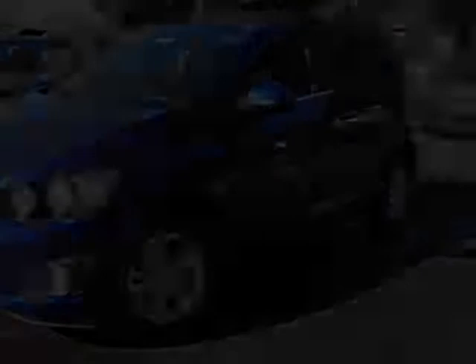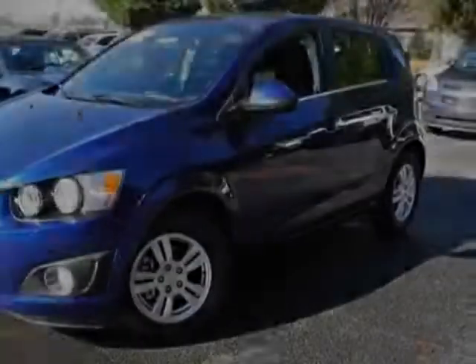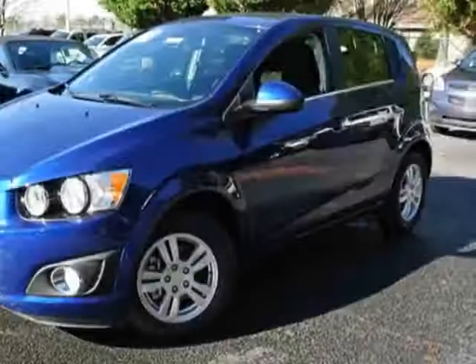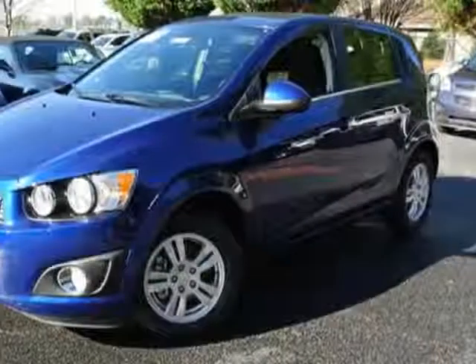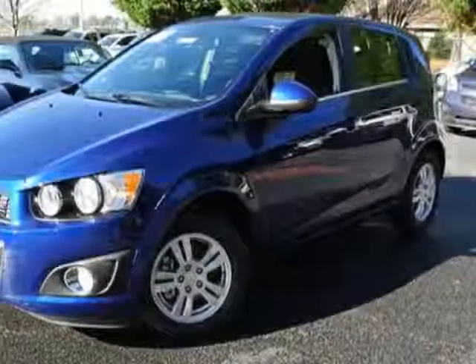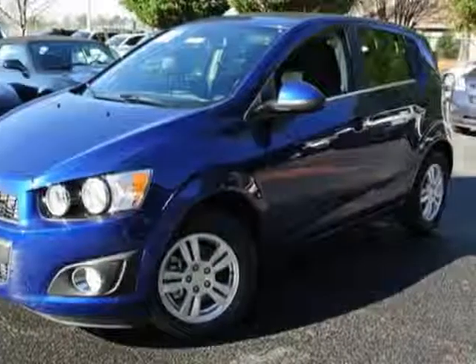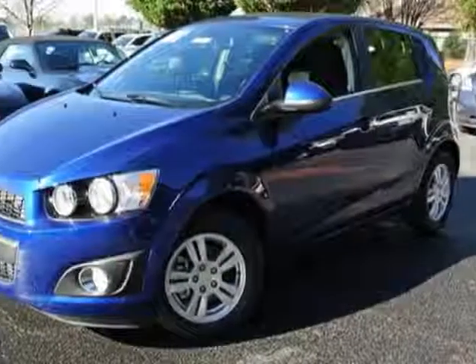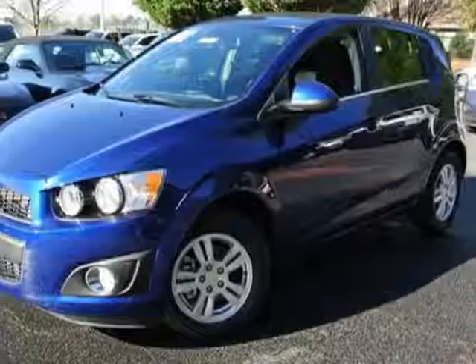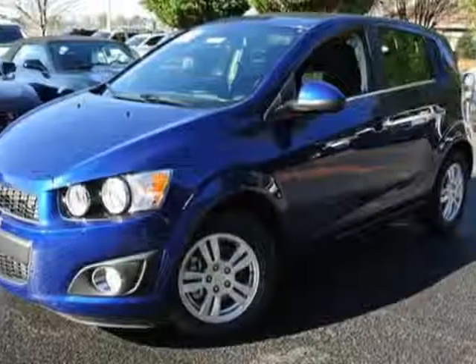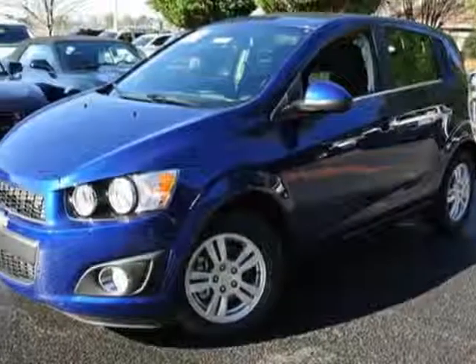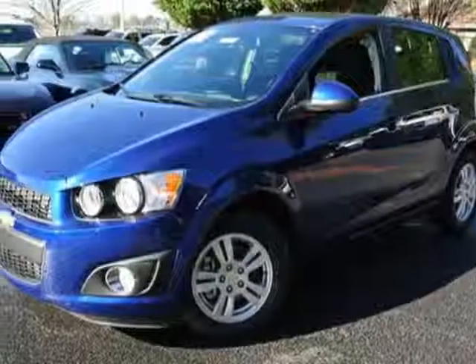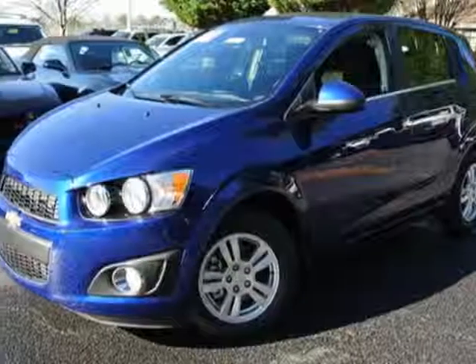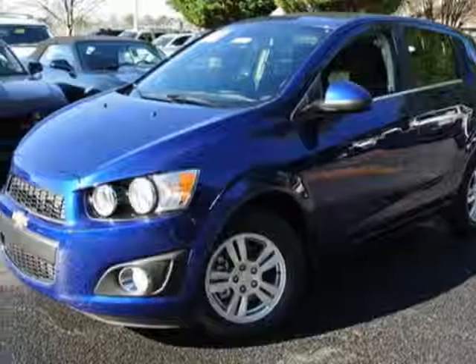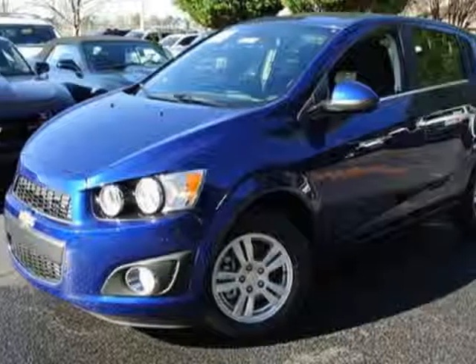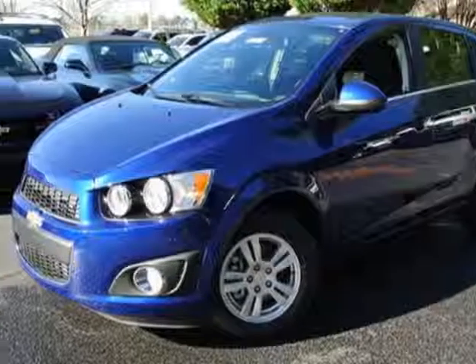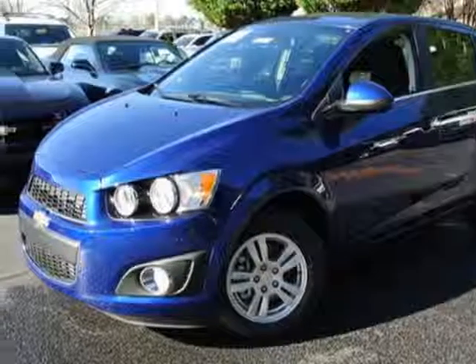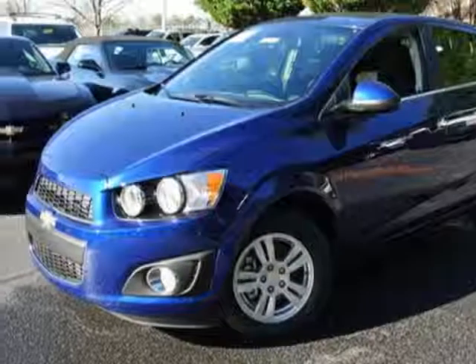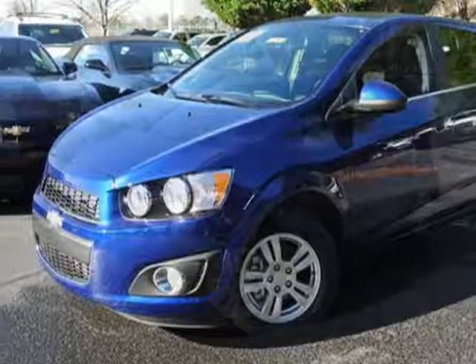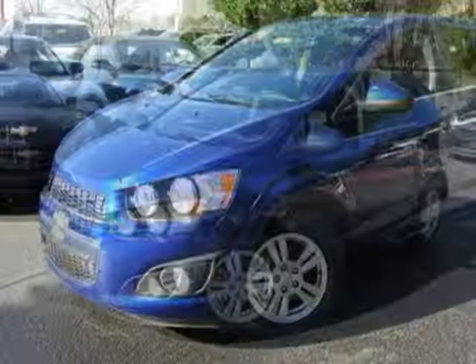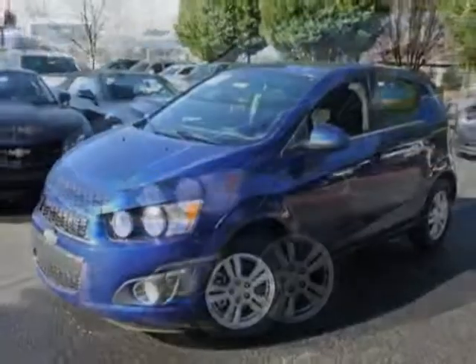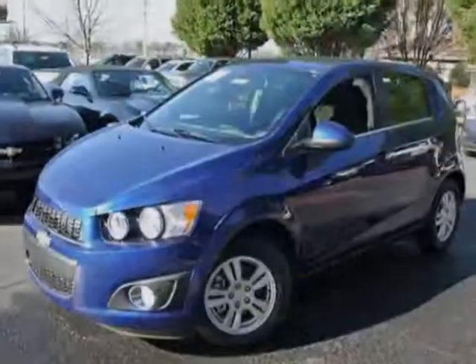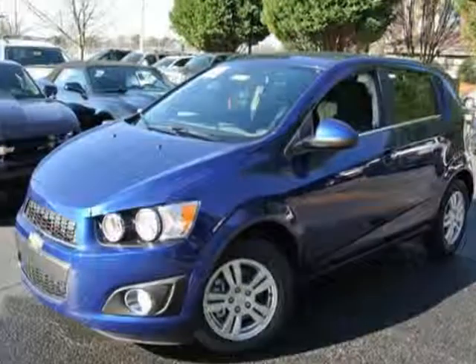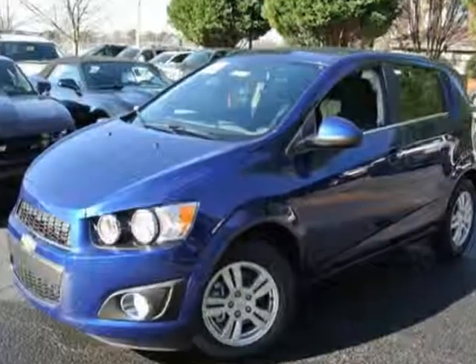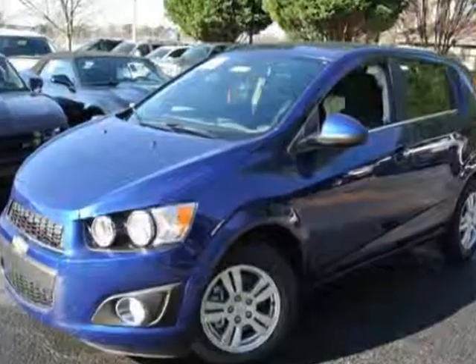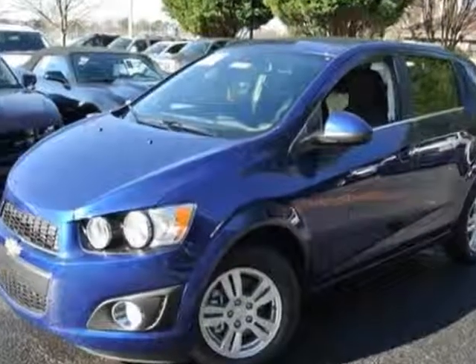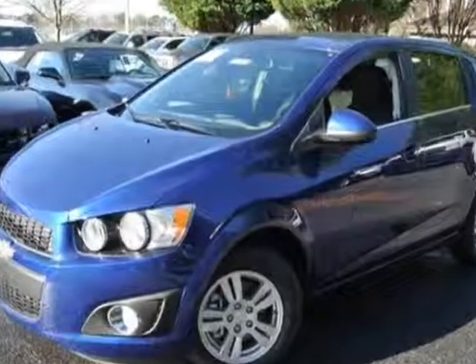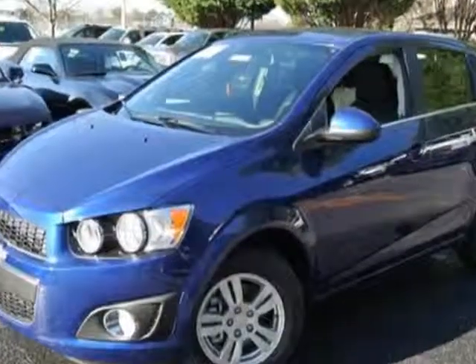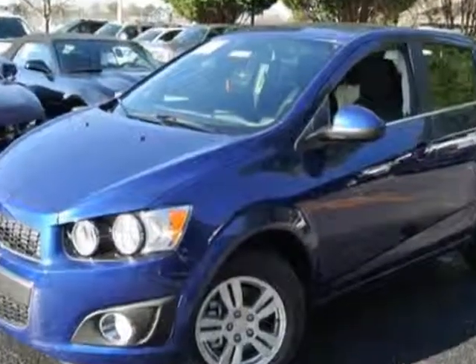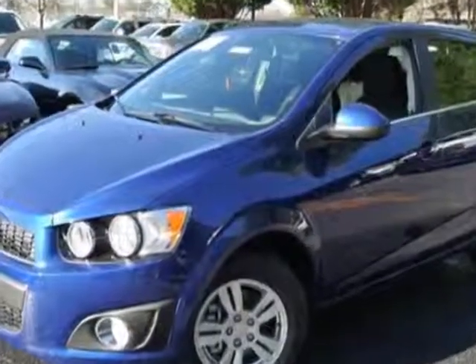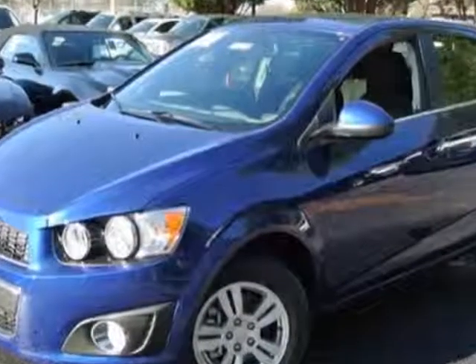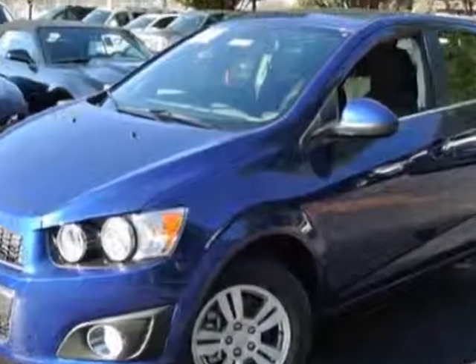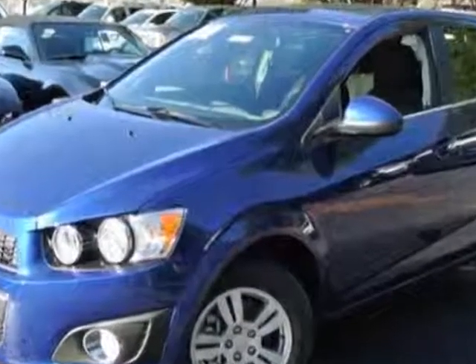Come take a look at this new 2013 Chevrolet Sonic. For your protection, this vehicle has a full factory warranty.